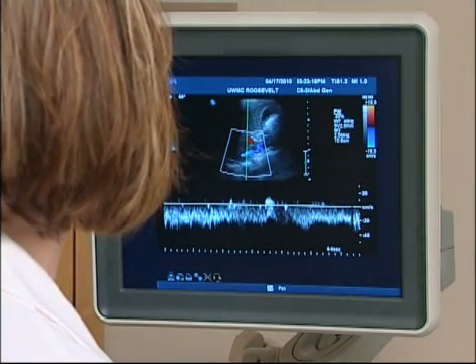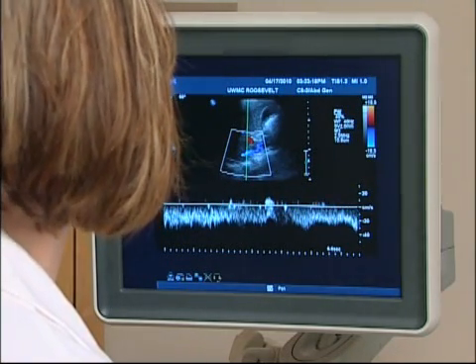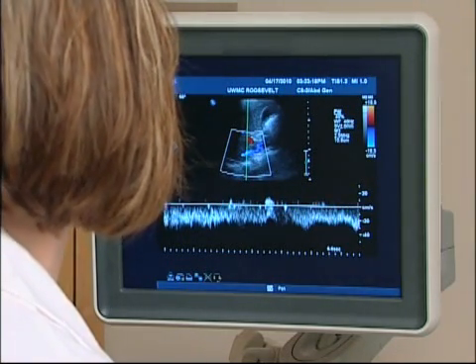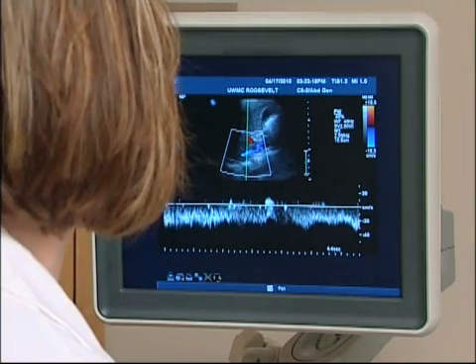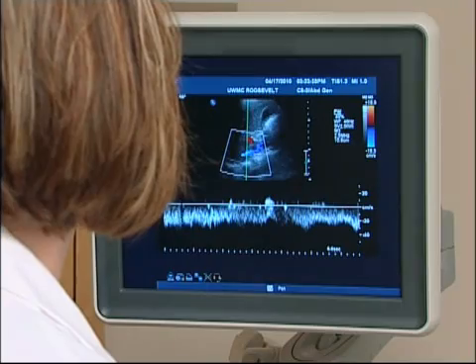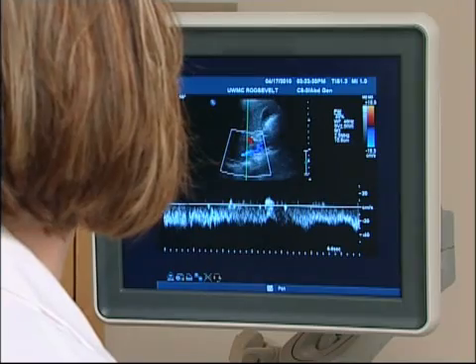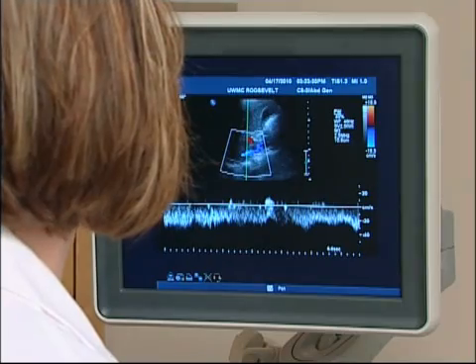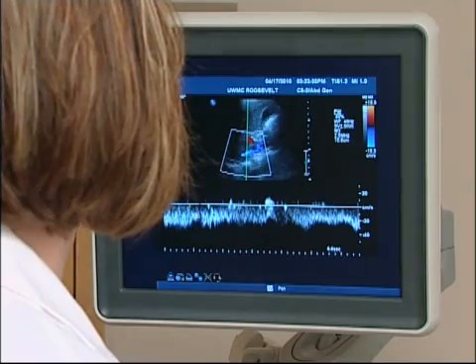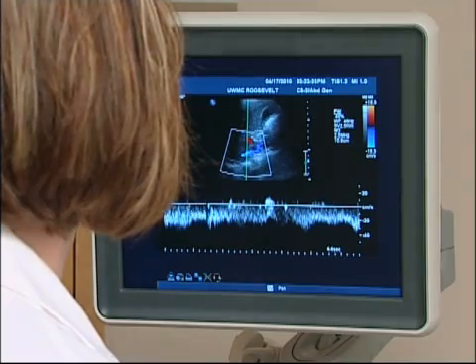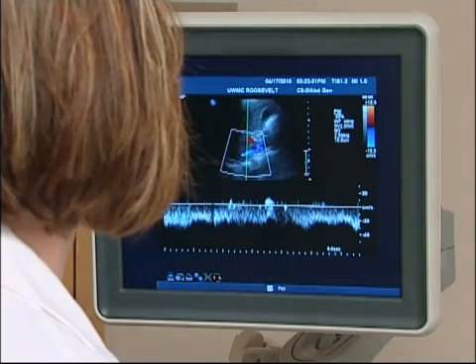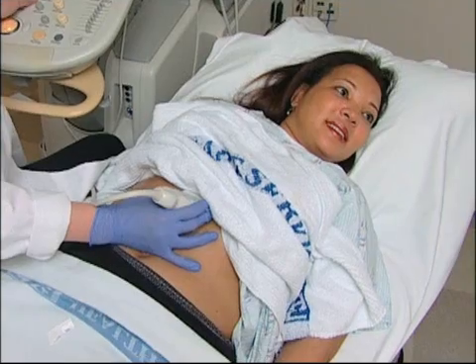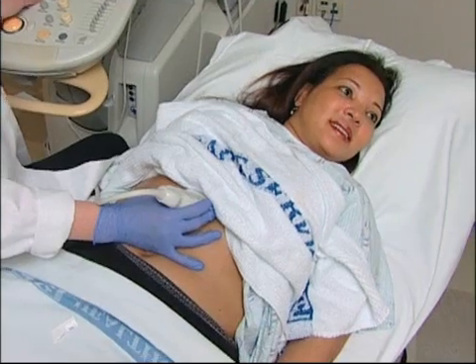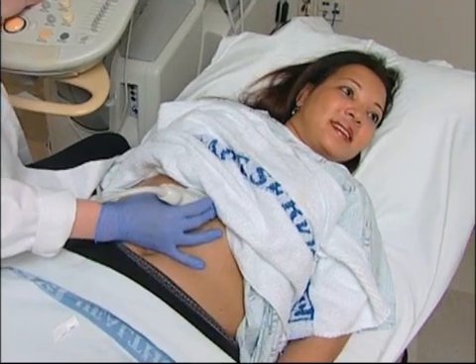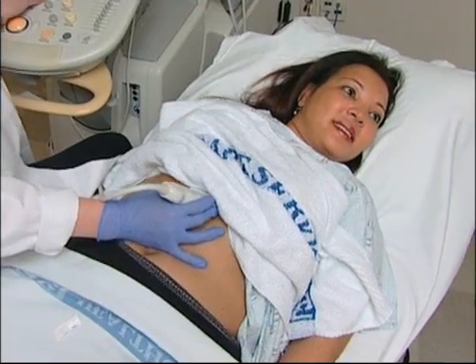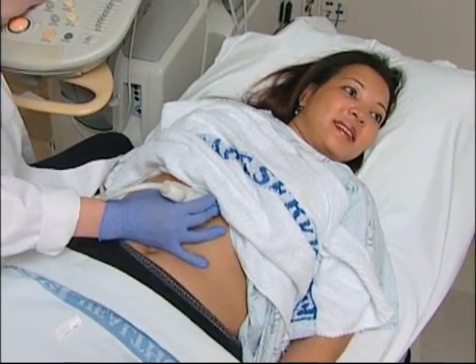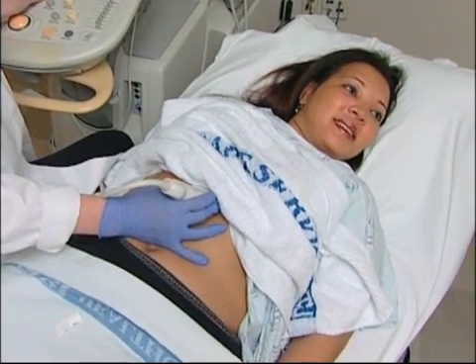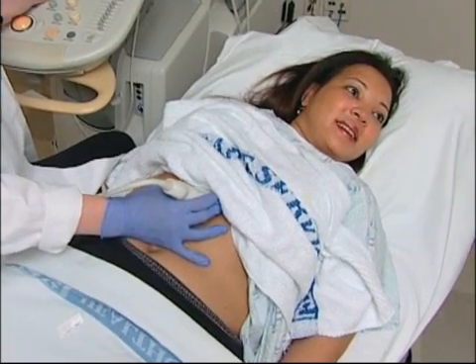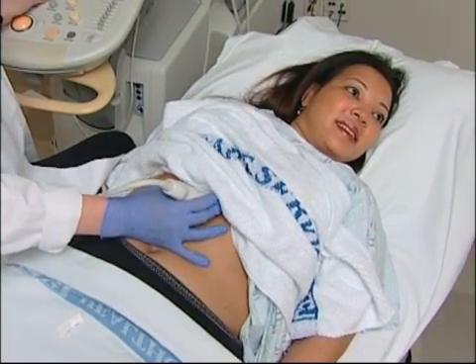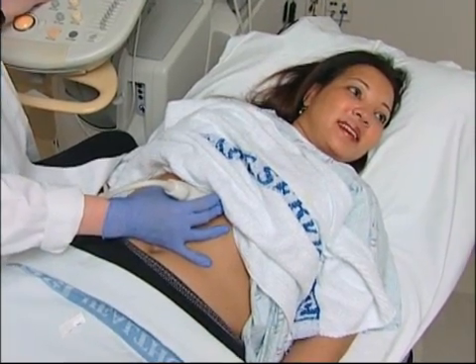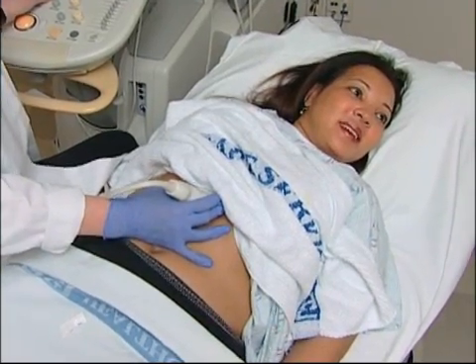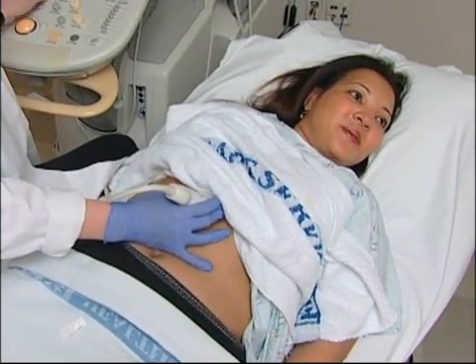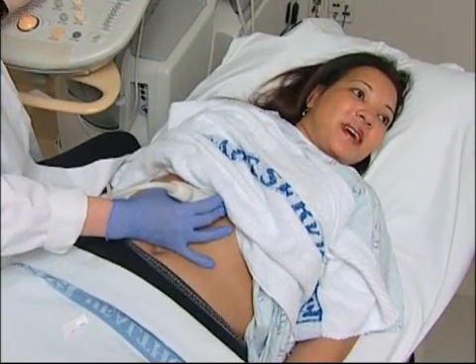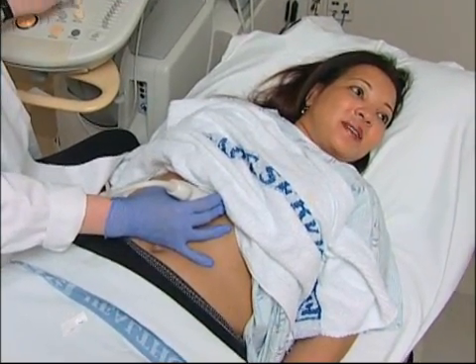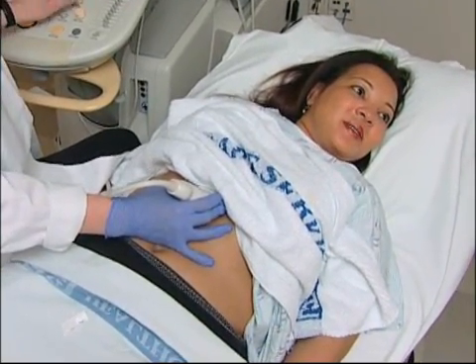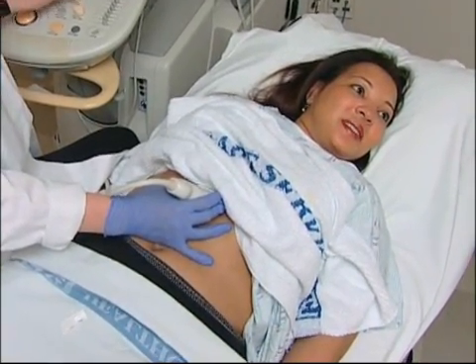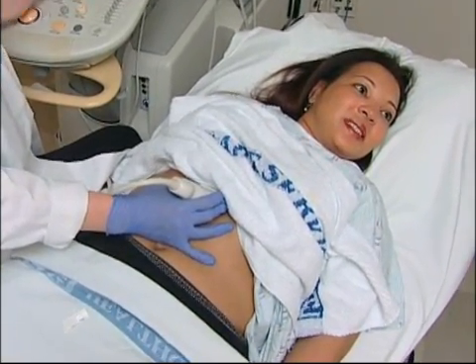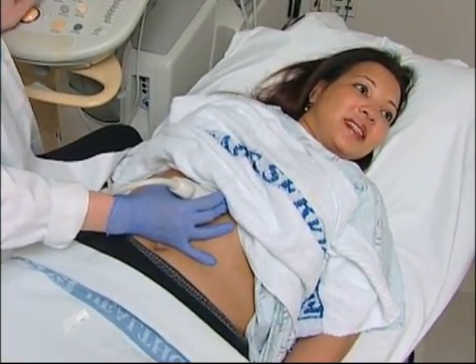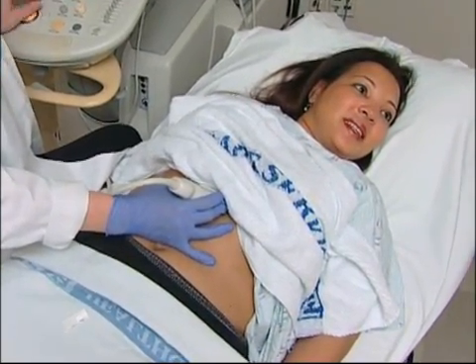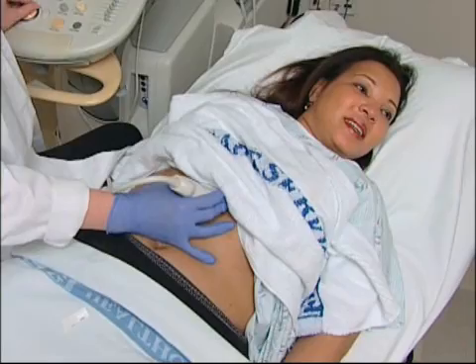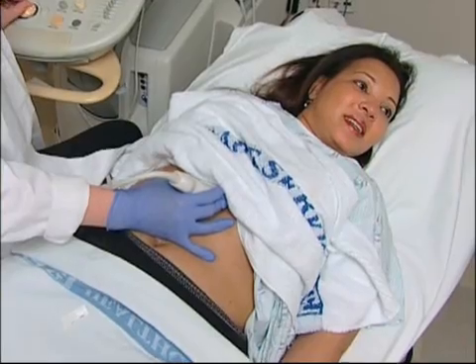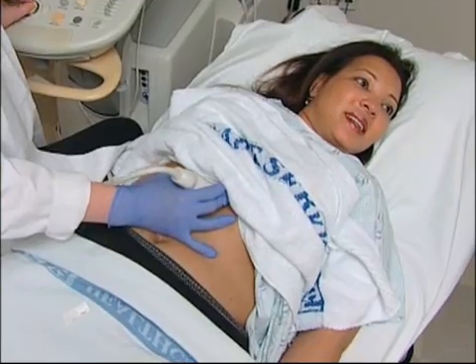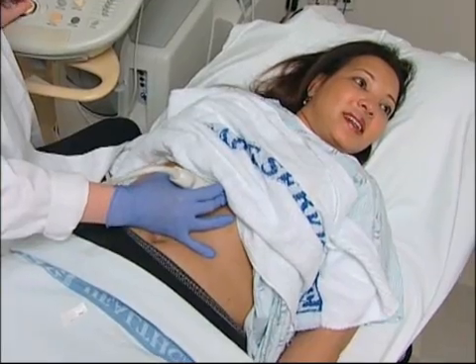If Doppler ultrasound is performed, you may hear pulse-like sounds that change in pitch as the blood flow is monitored and measured.